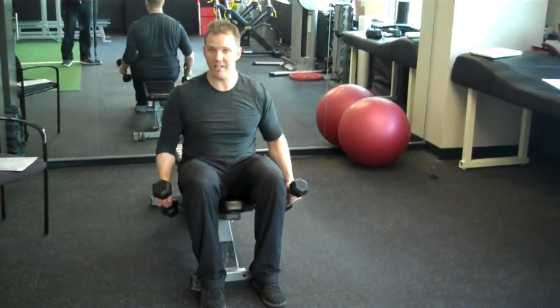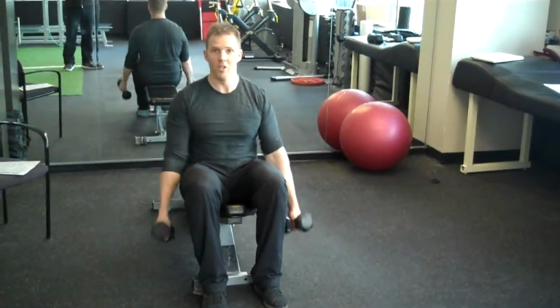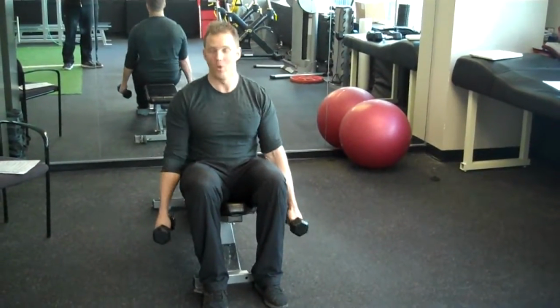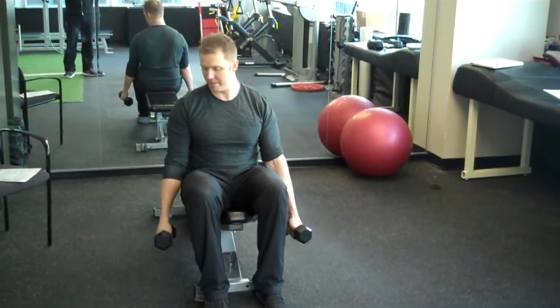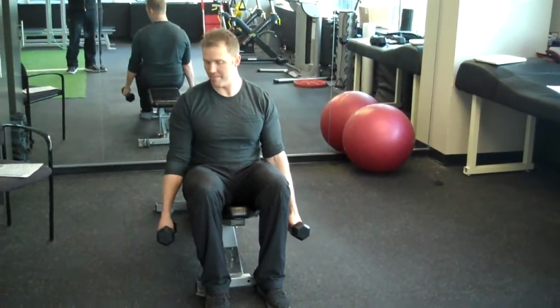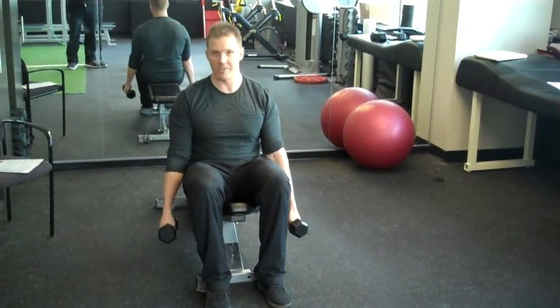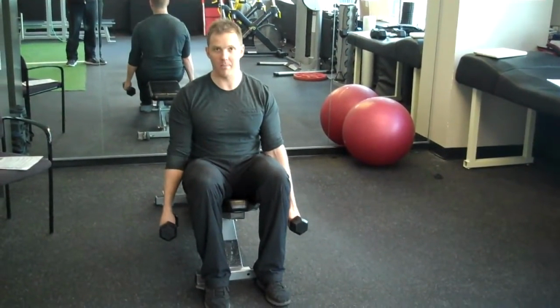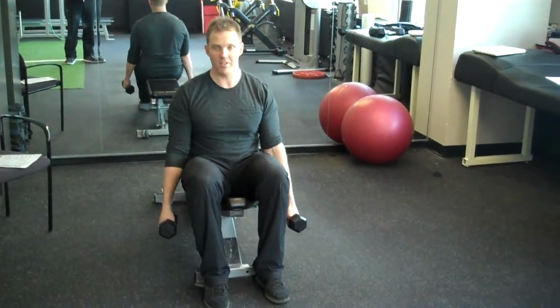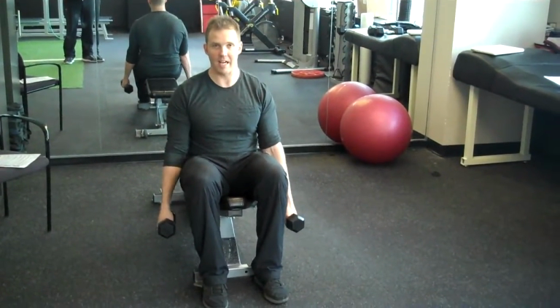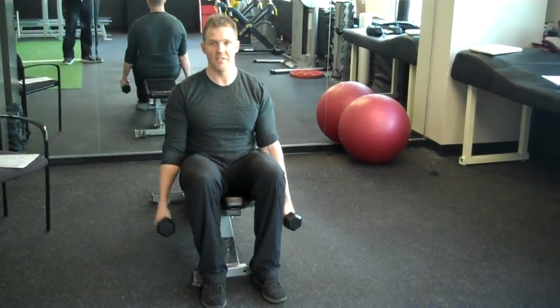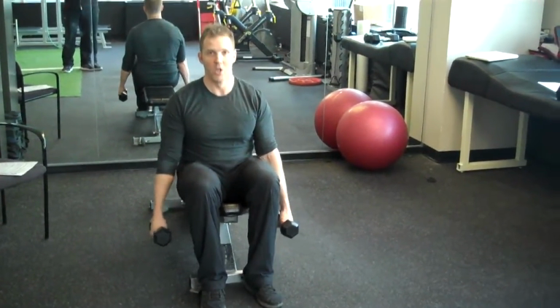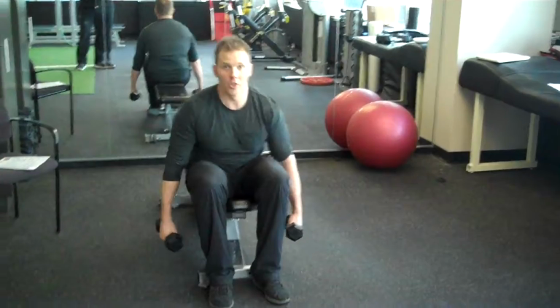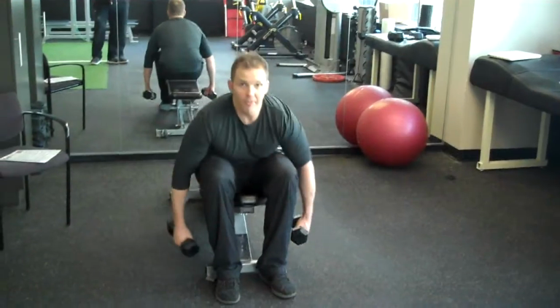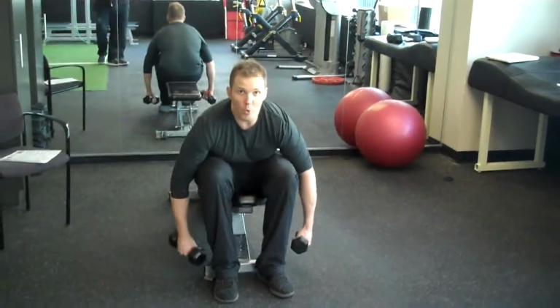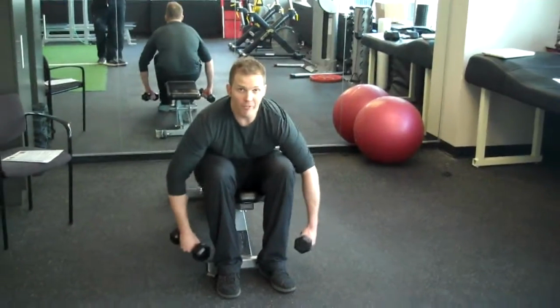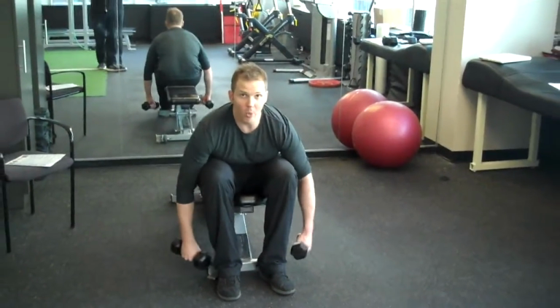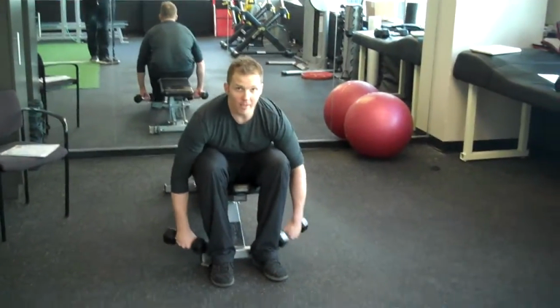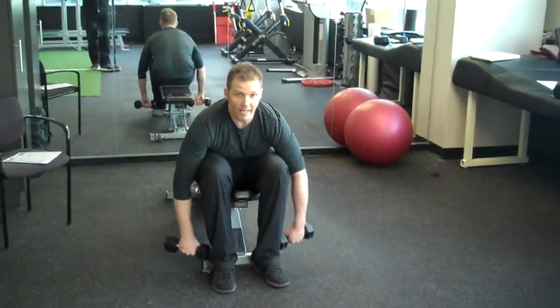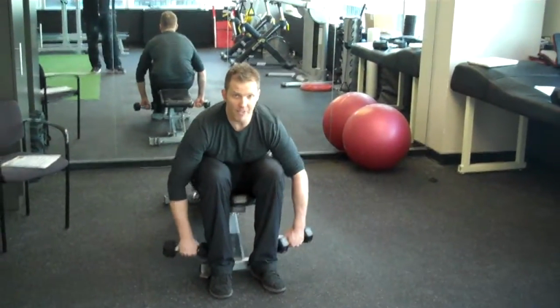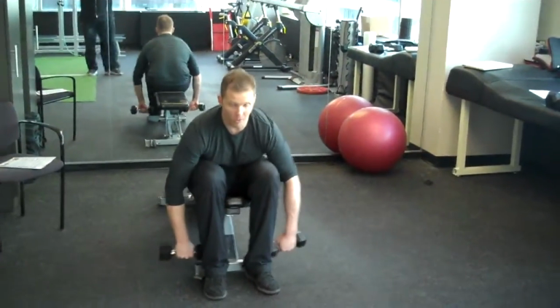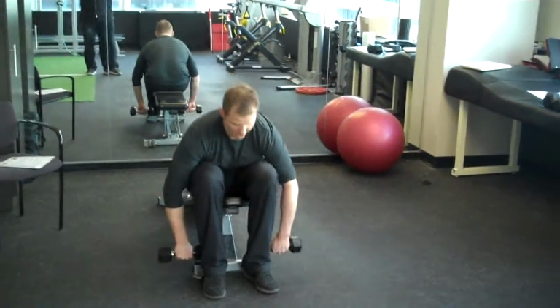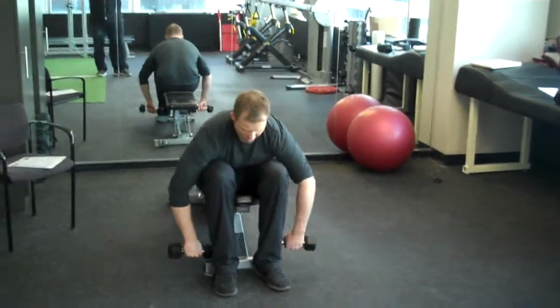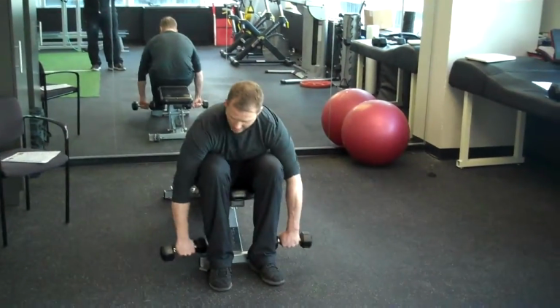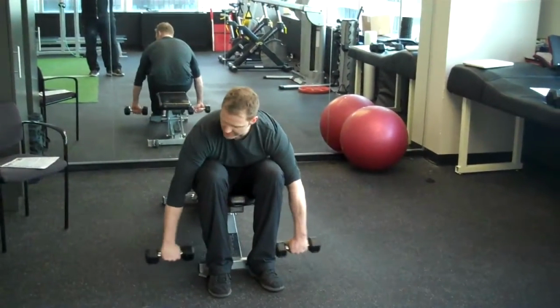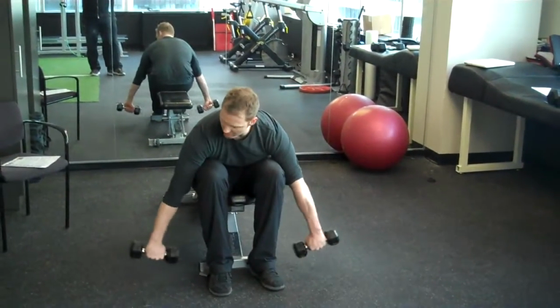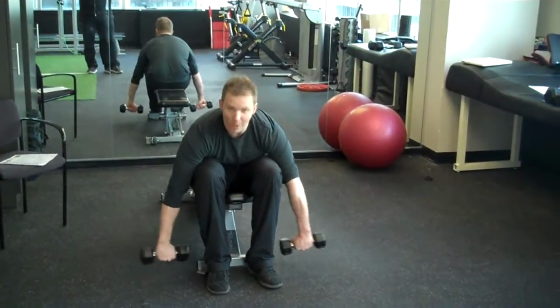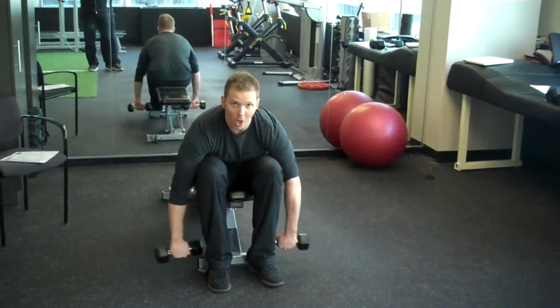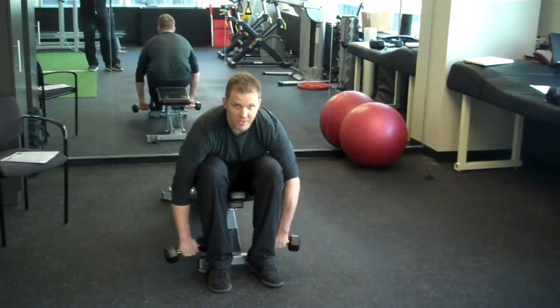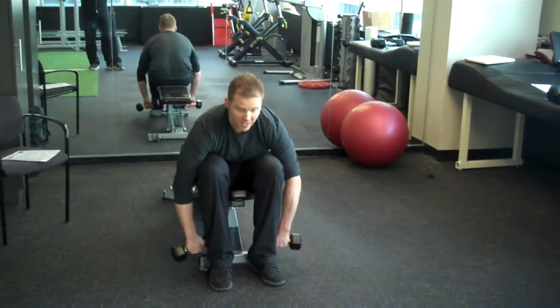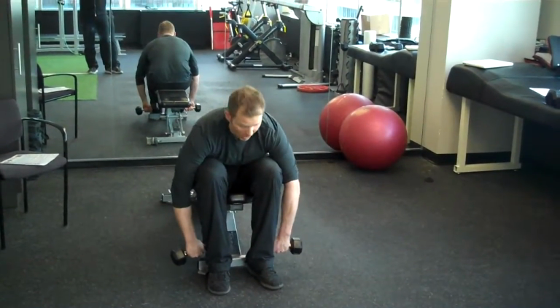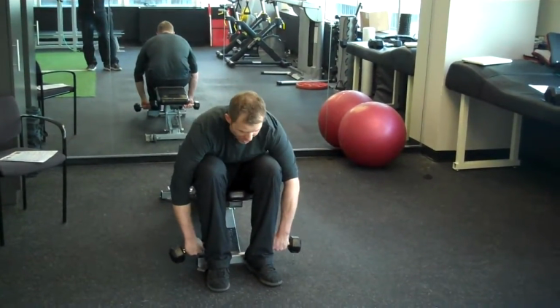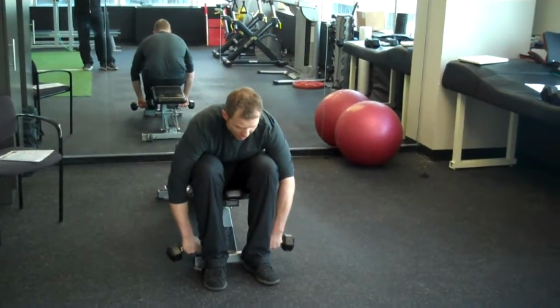Begin holding the dumbbells down by your sides. You're going to fold forward at the torso, like so. Have your palms facing behind you.